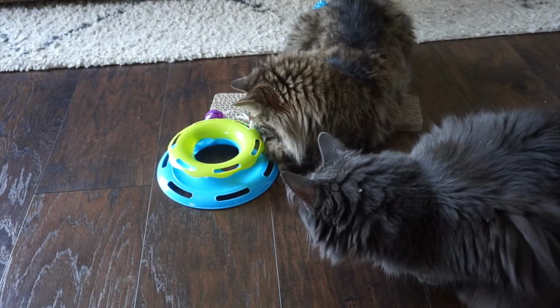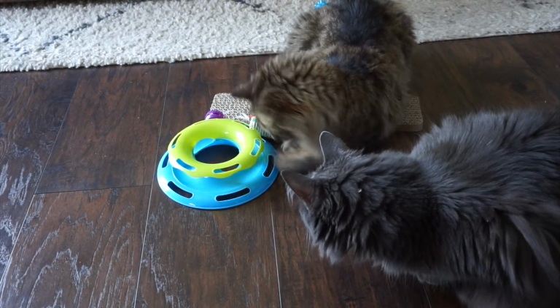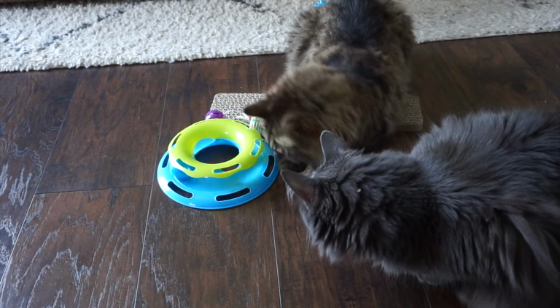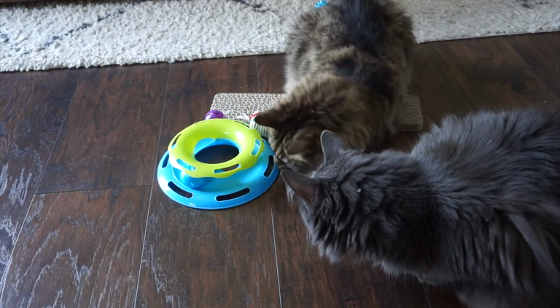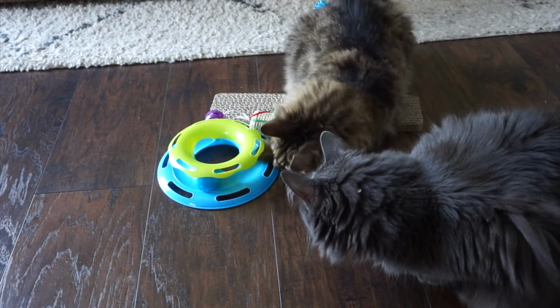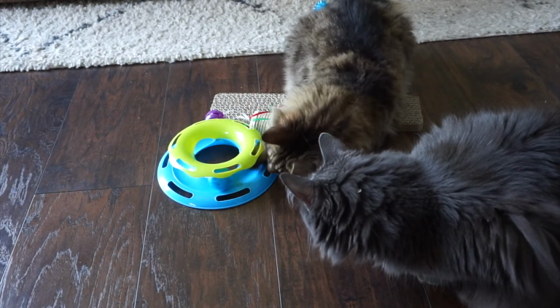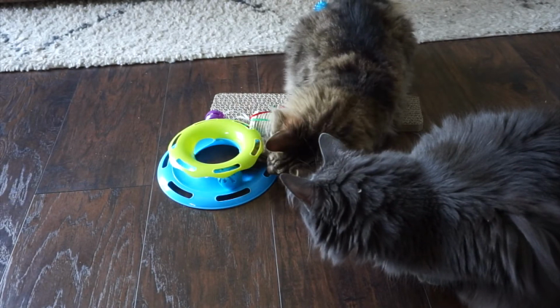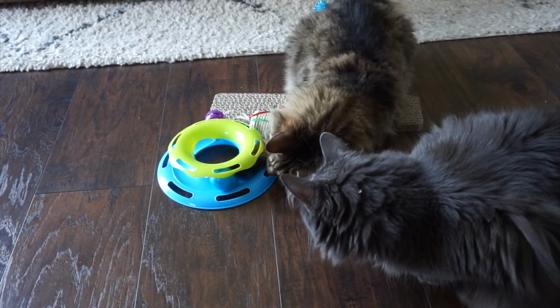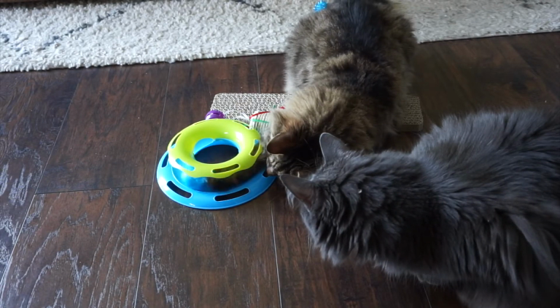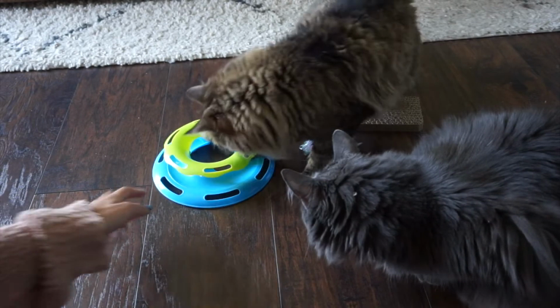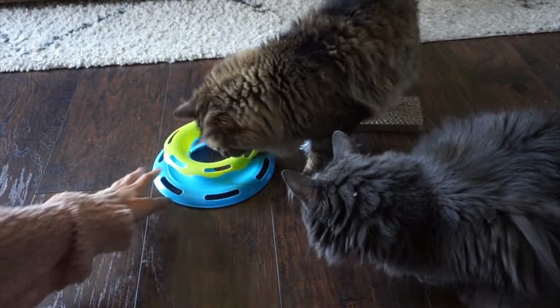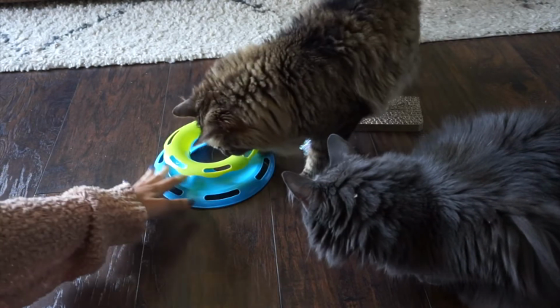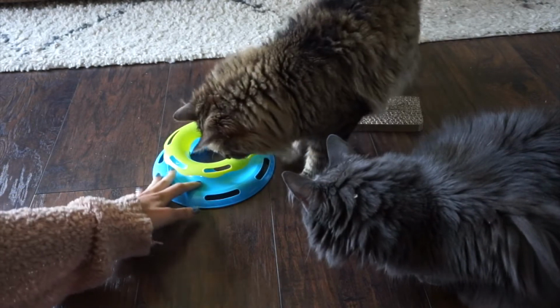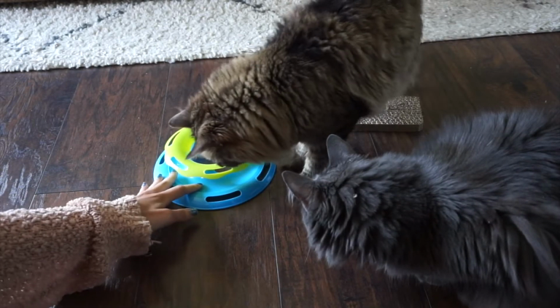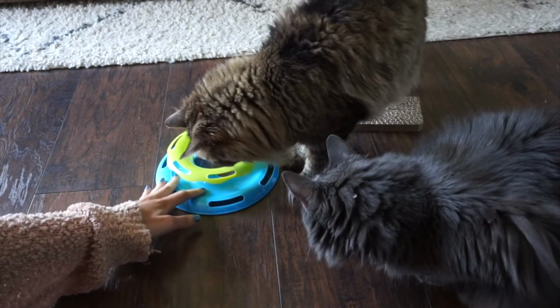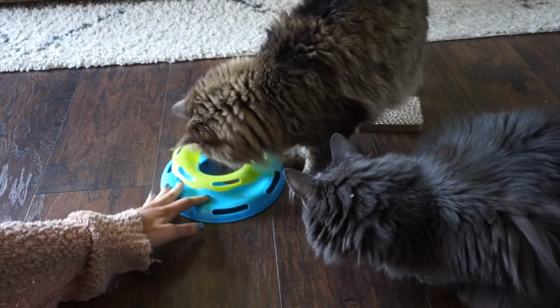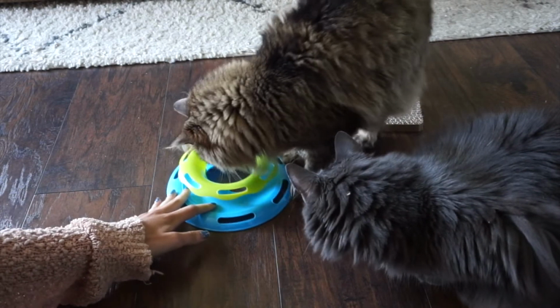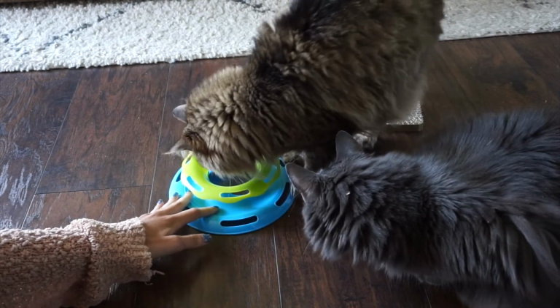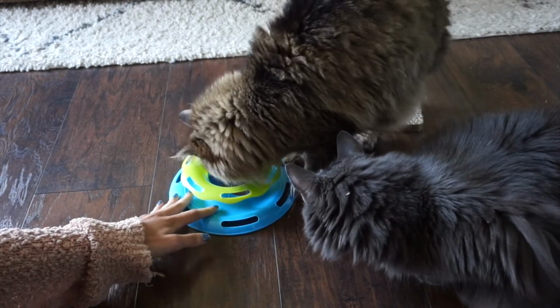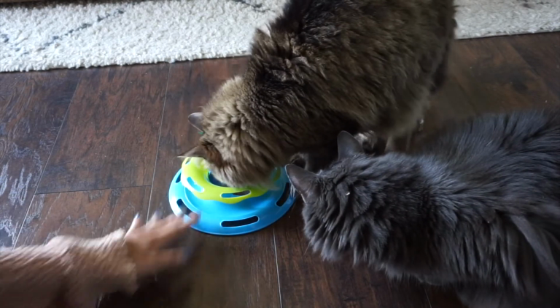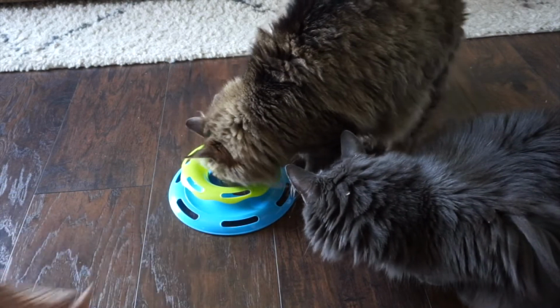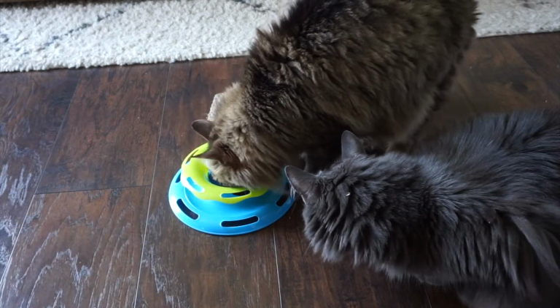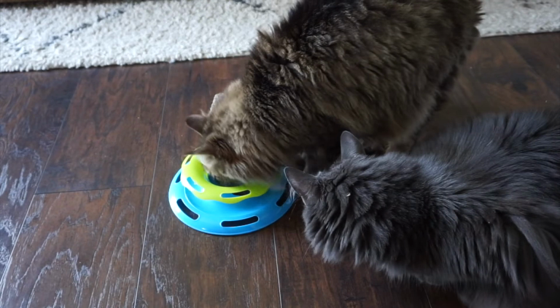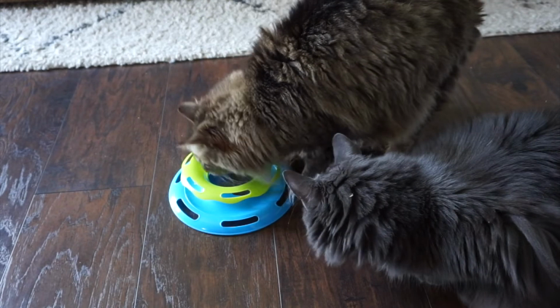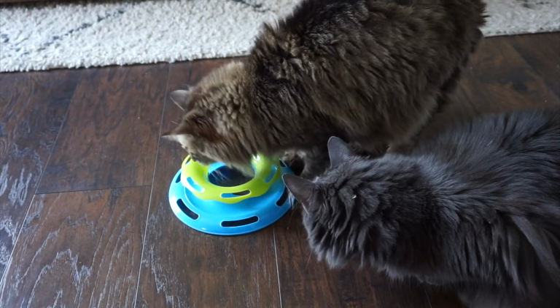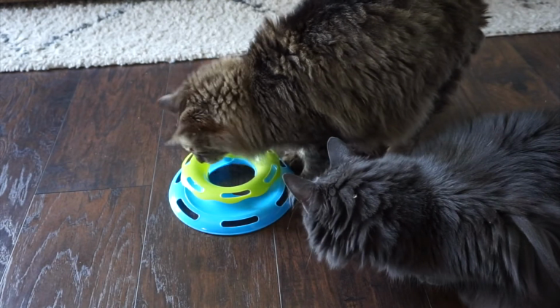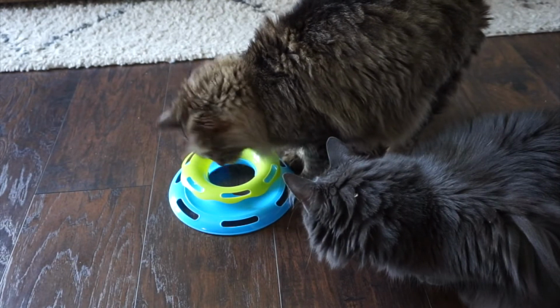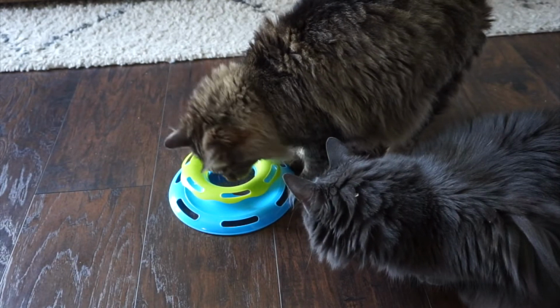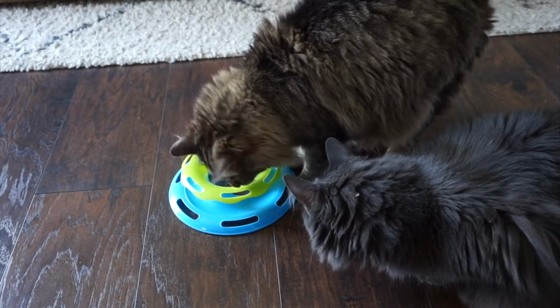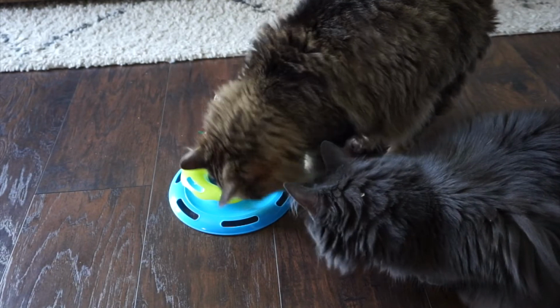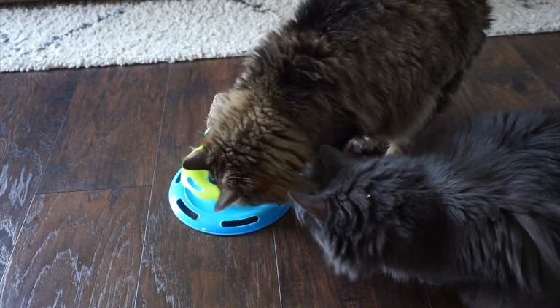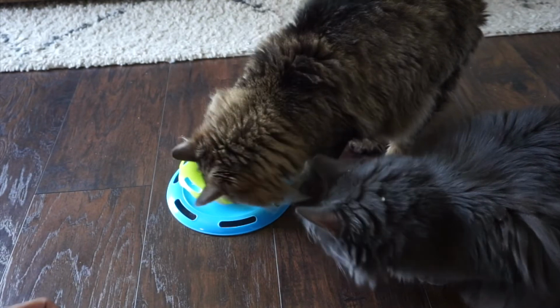Oliver likes to point. Look at the ball, girl — look.